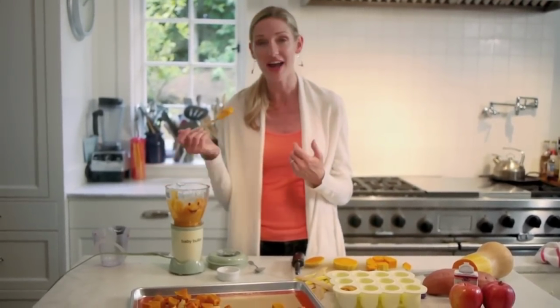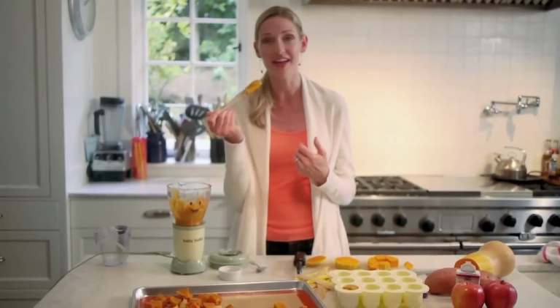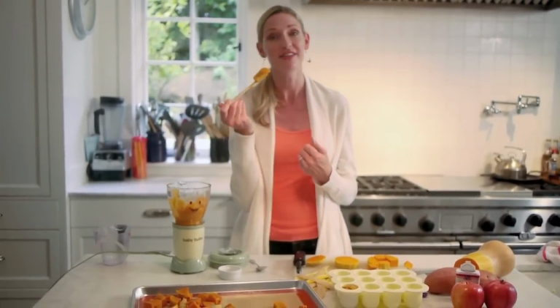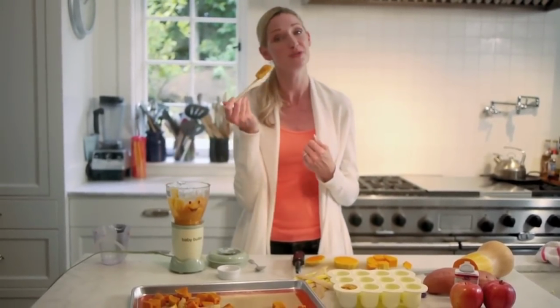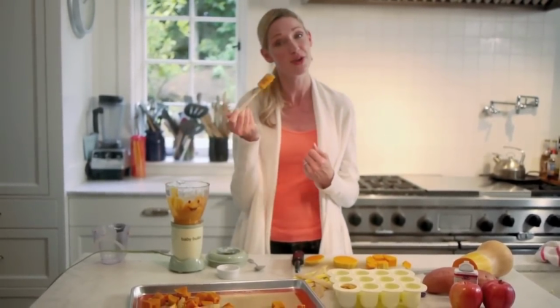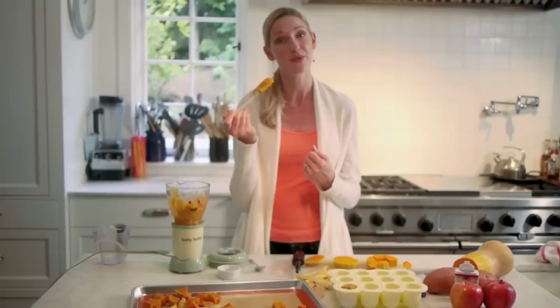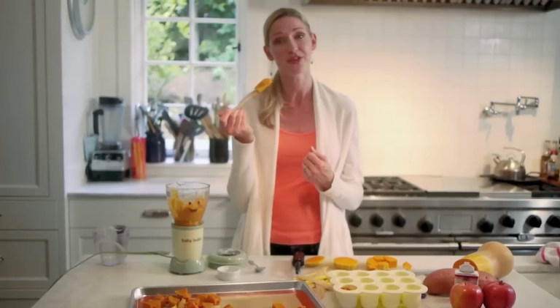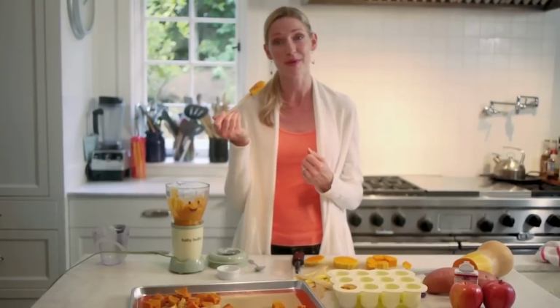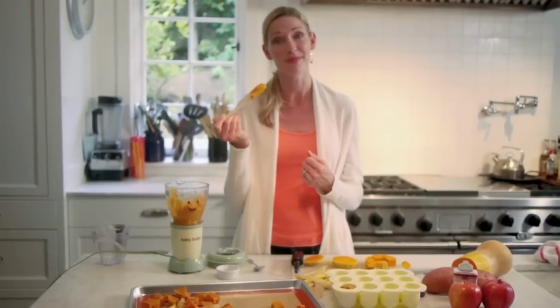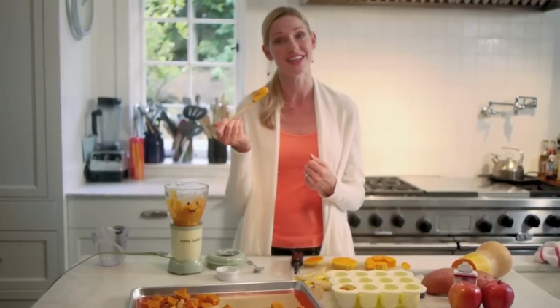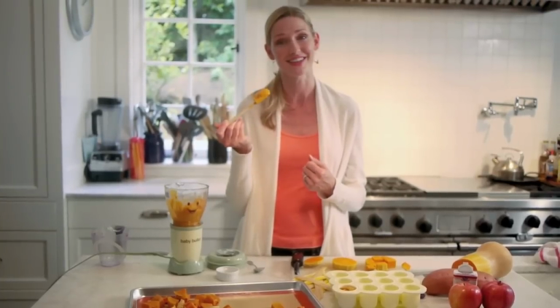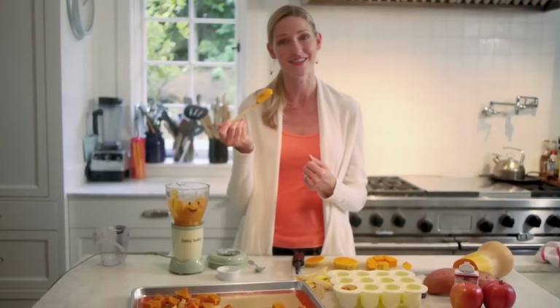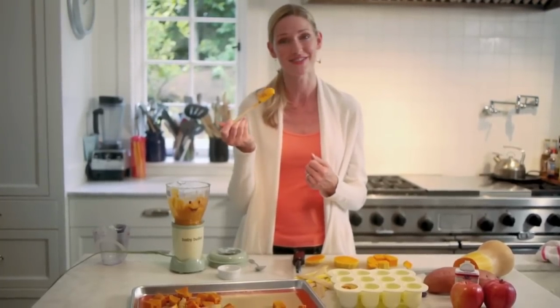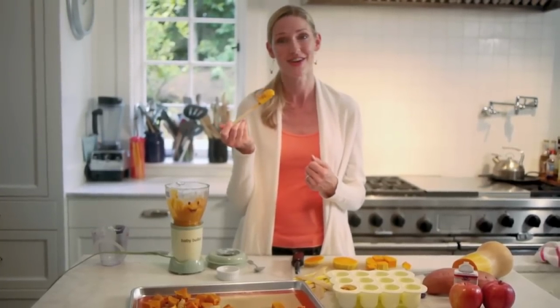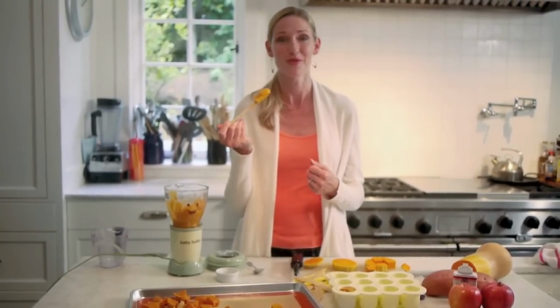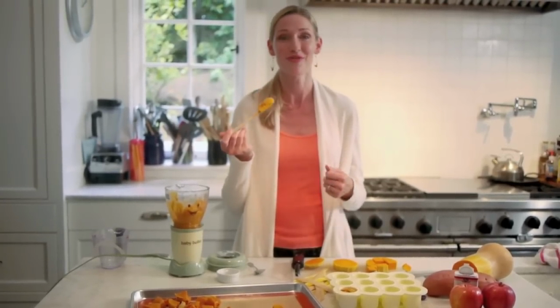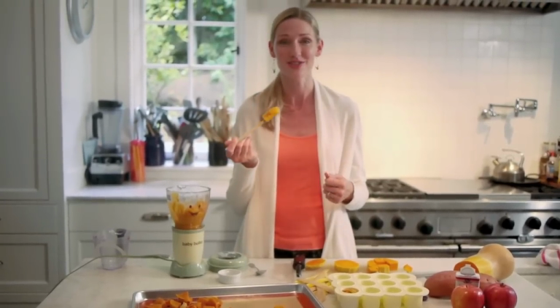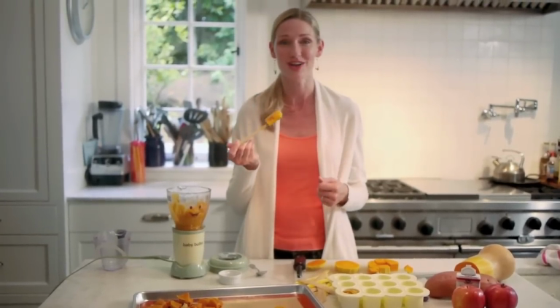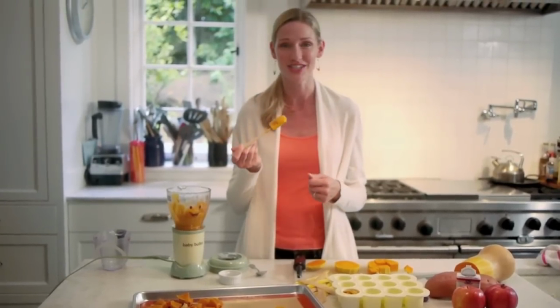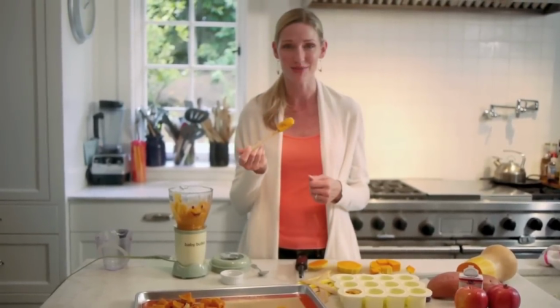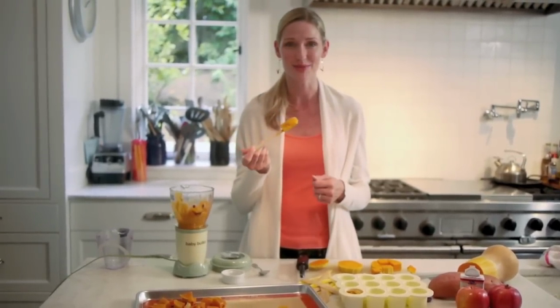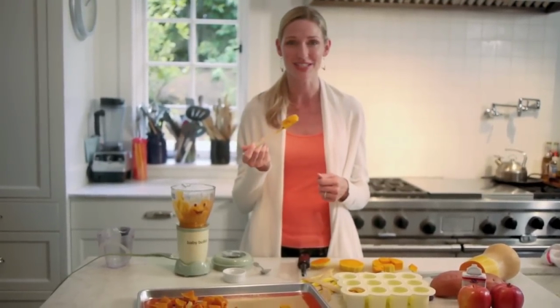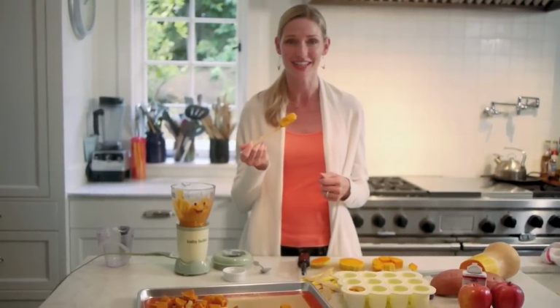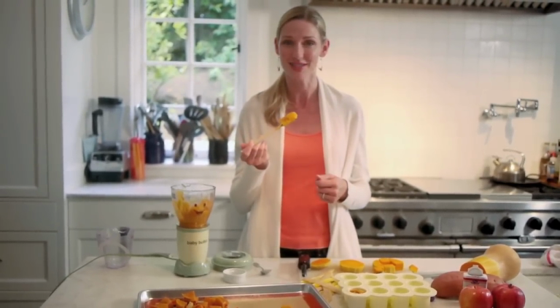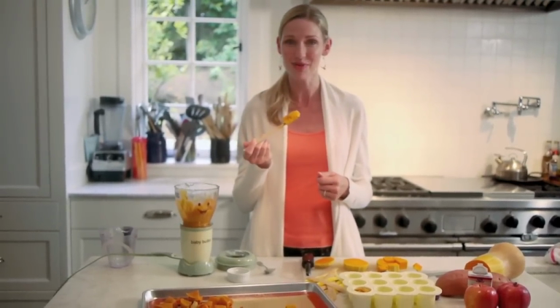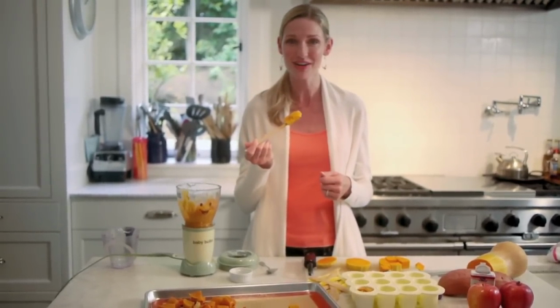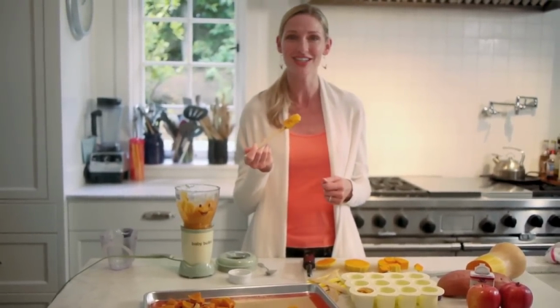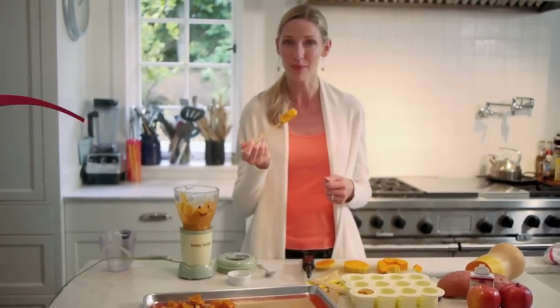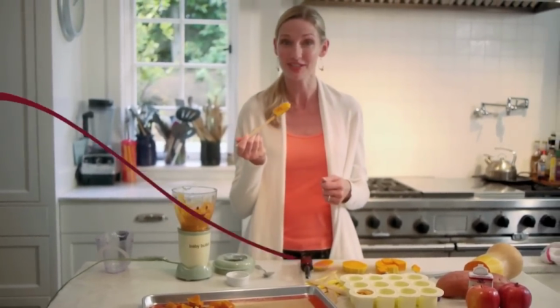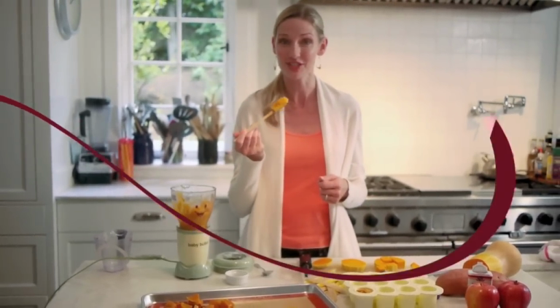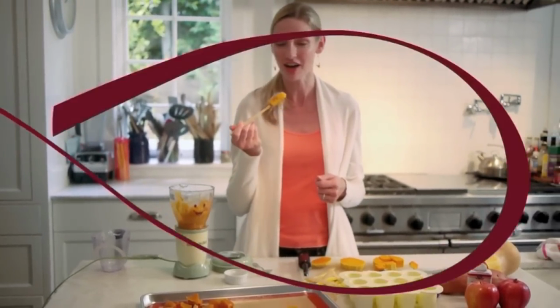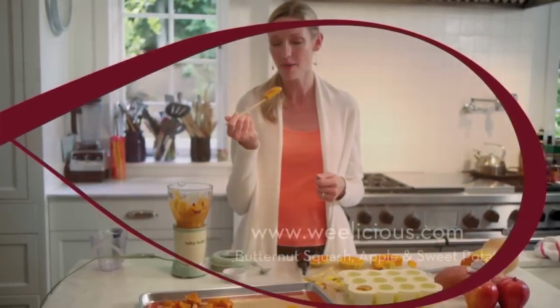Your baby is going to love it. For more fast, fresh, and easy recipes like this, check out wheelicious.com.